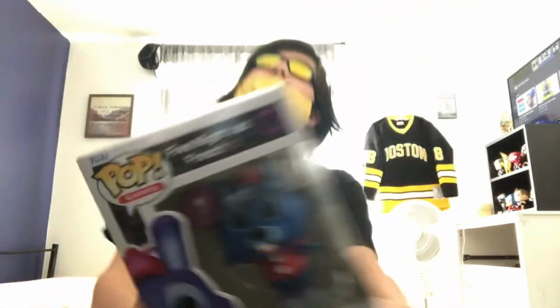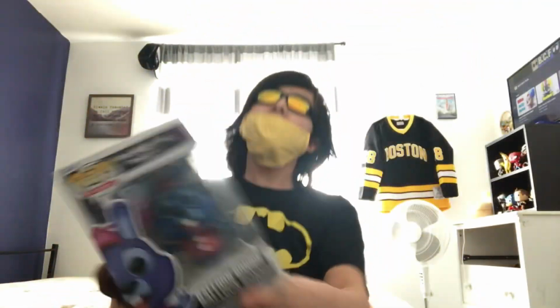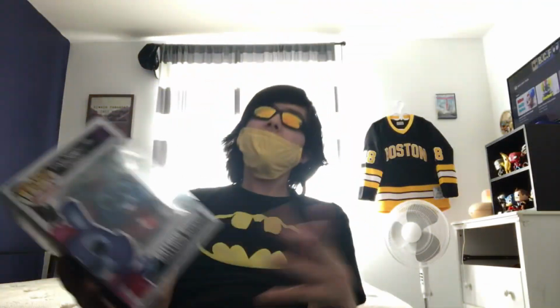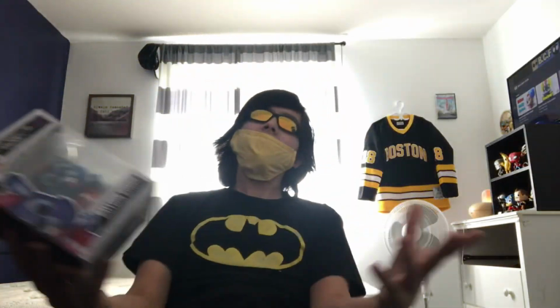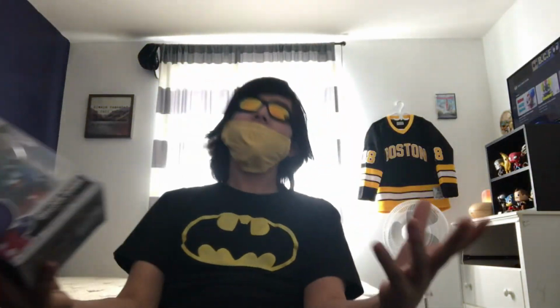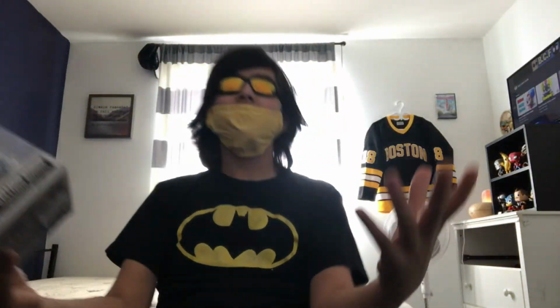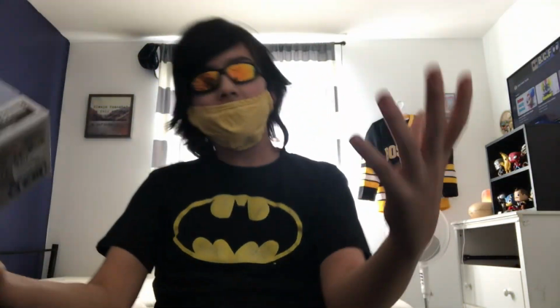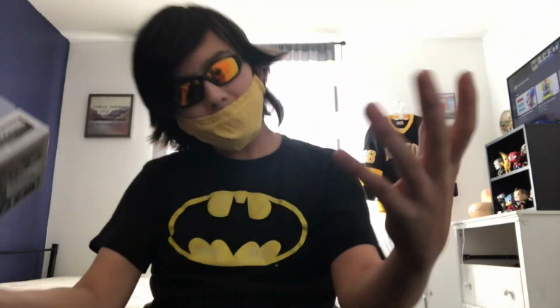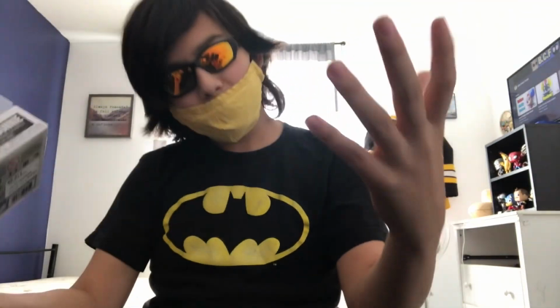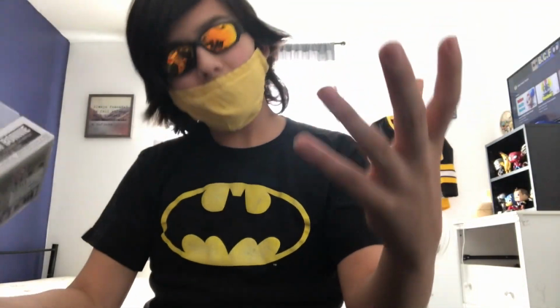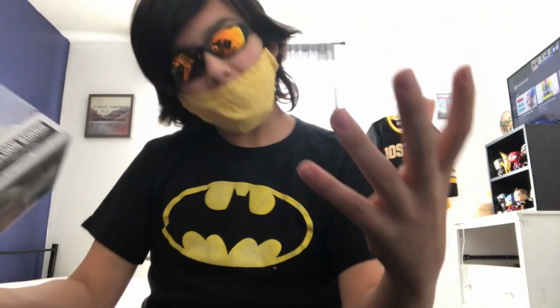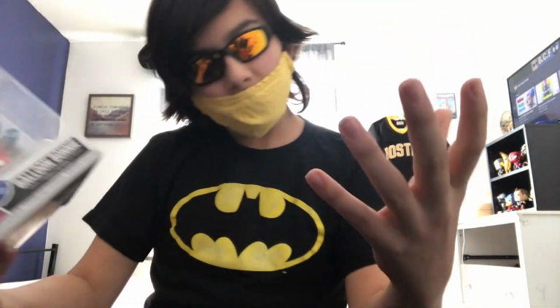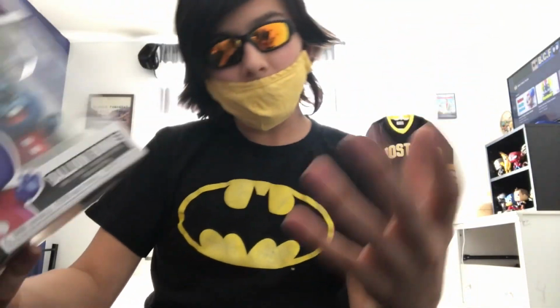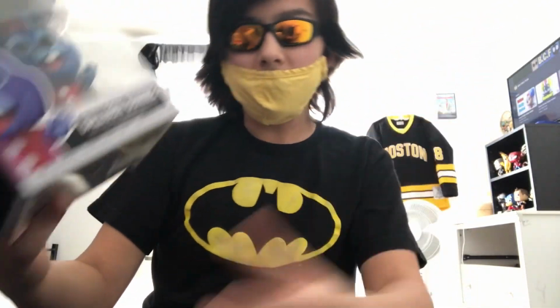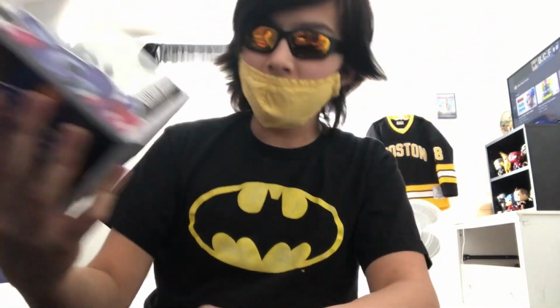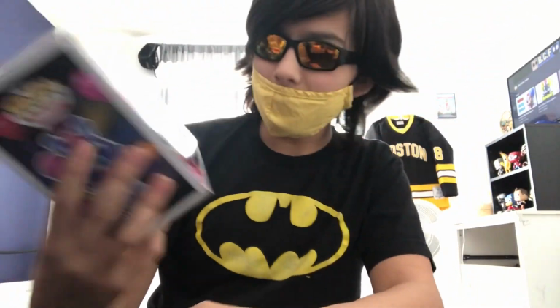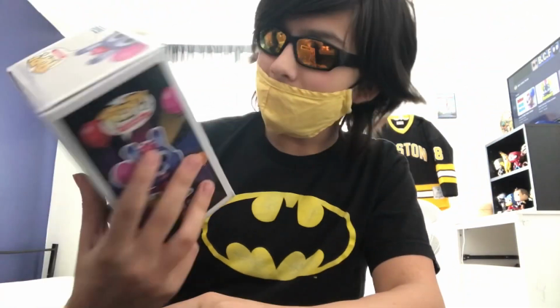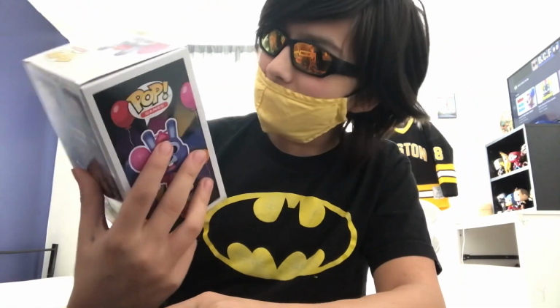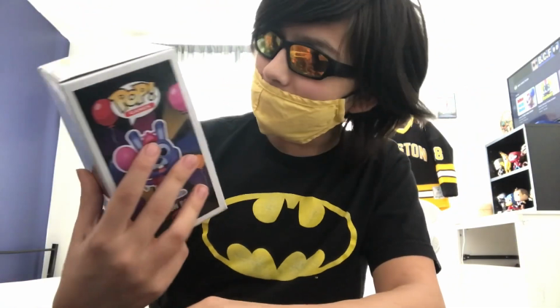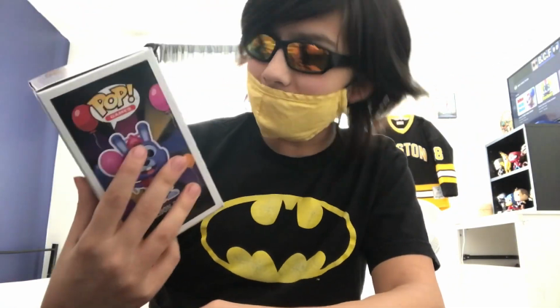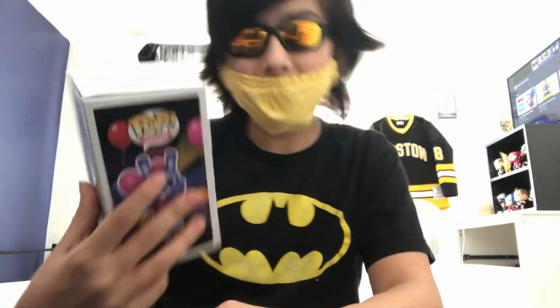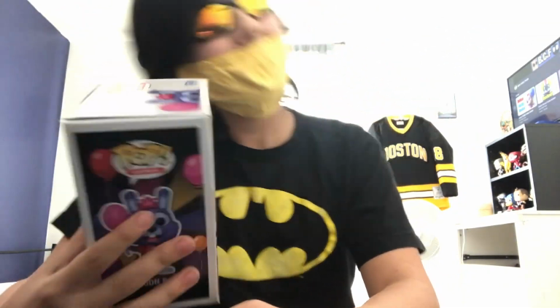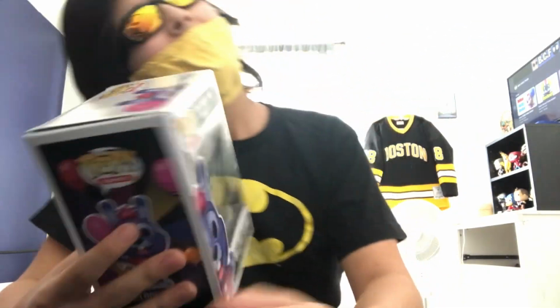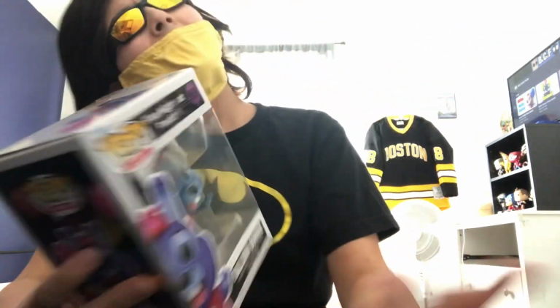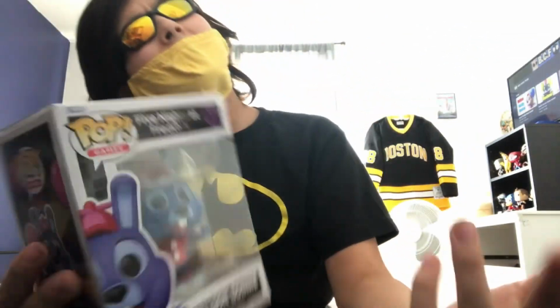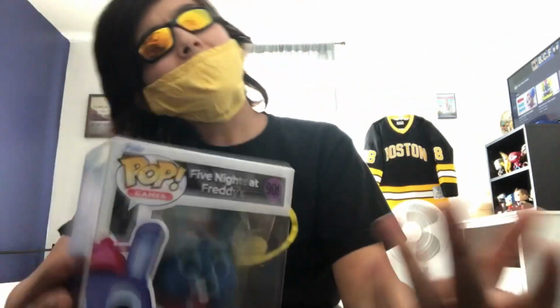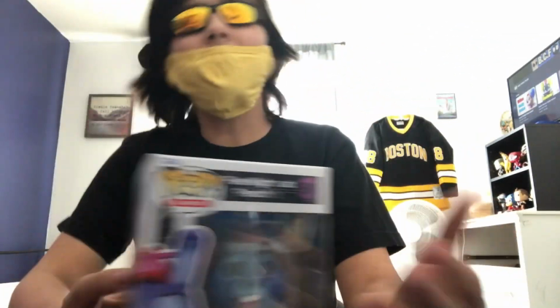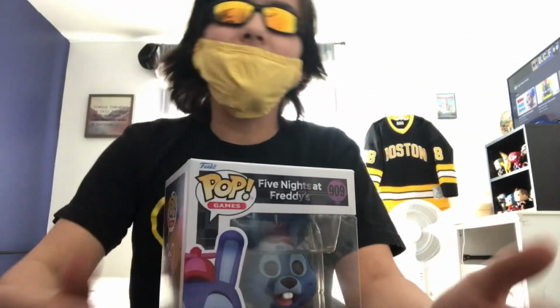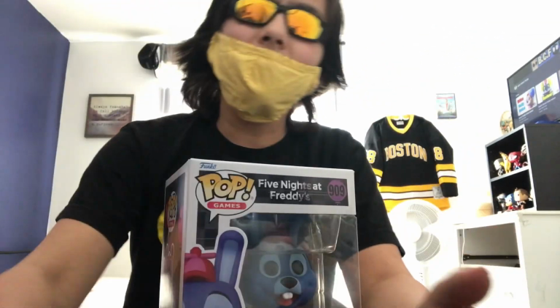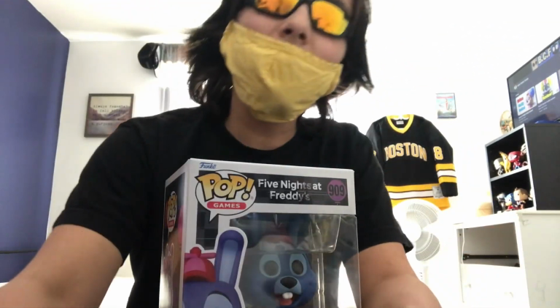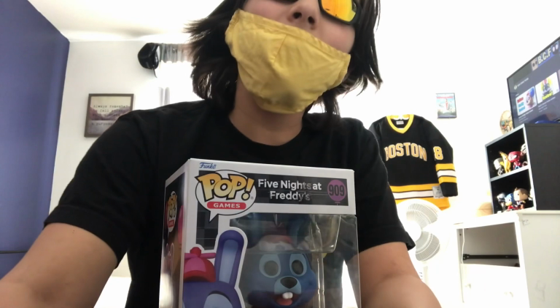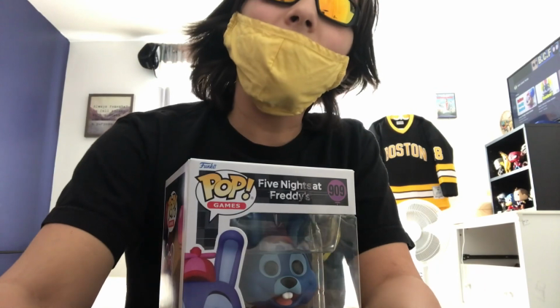In today's video, we will be, as promised, reviewing a Balloon Bonnie Funko Pop. And yes, it's pretty cool, I must admit. Alright, so let's get to the review.